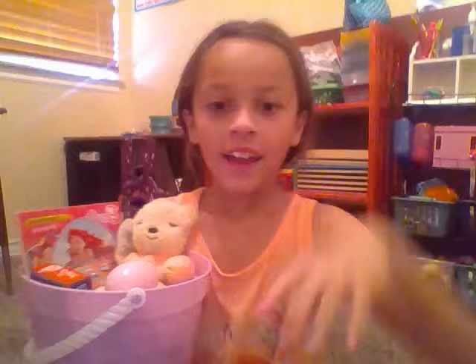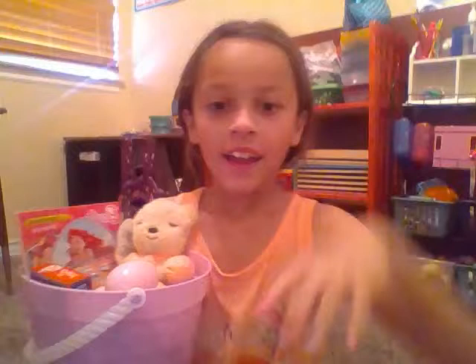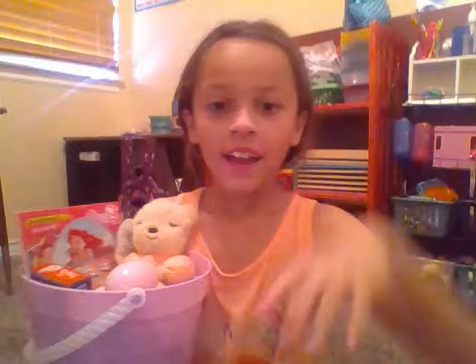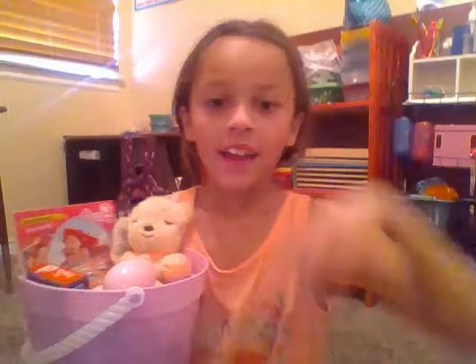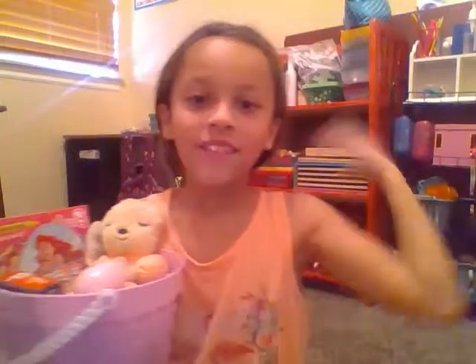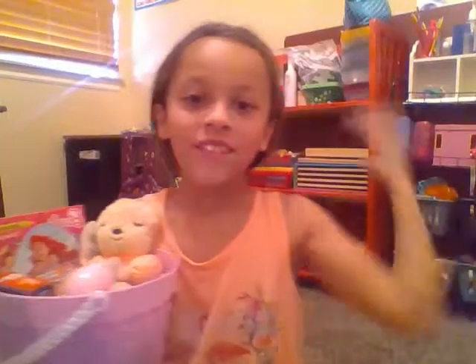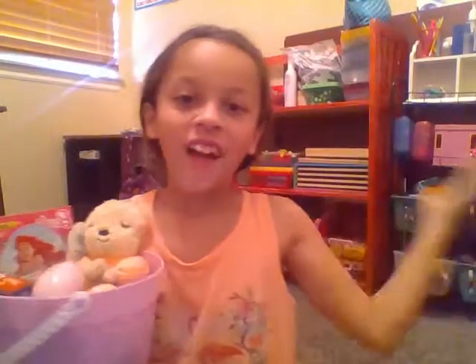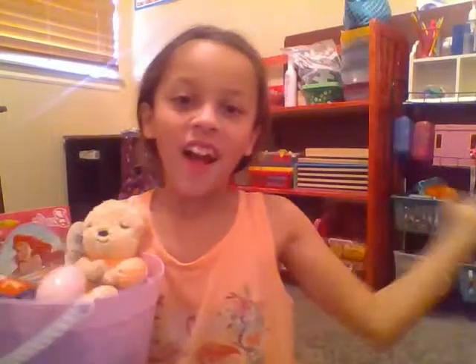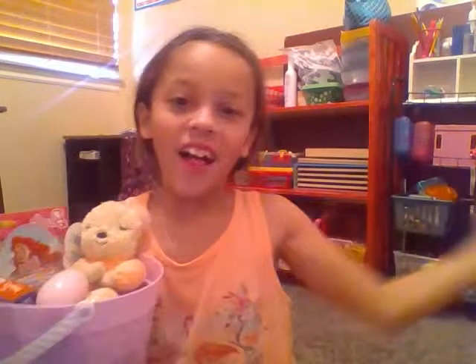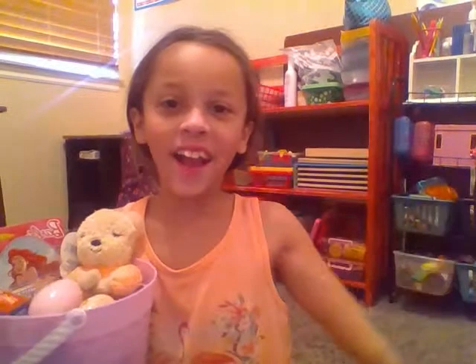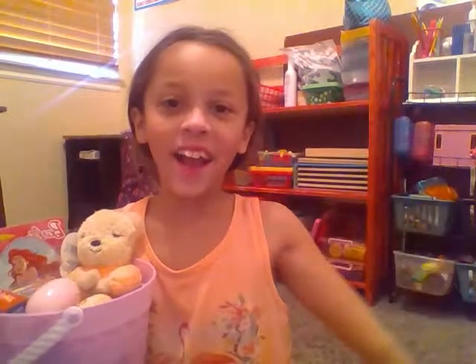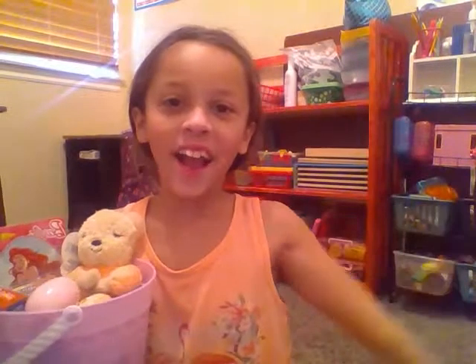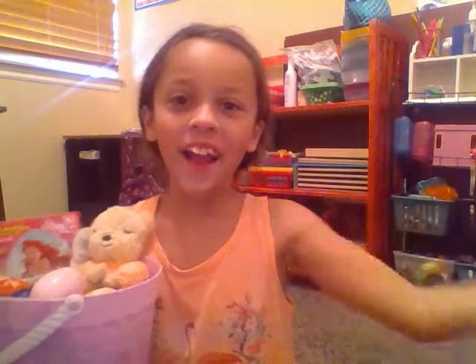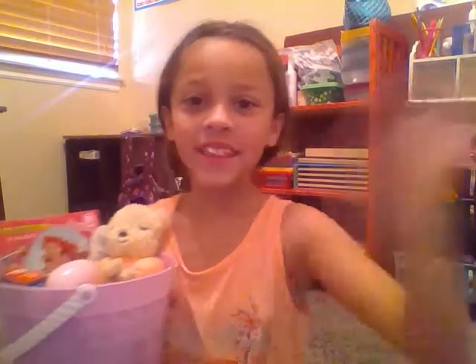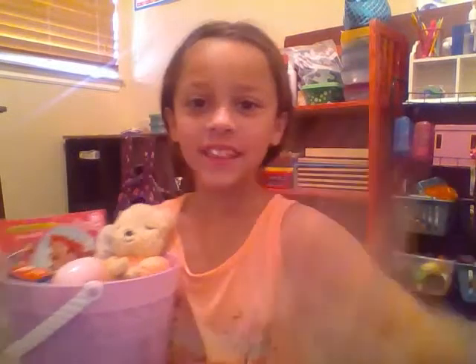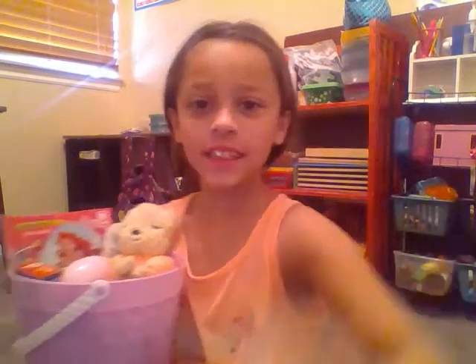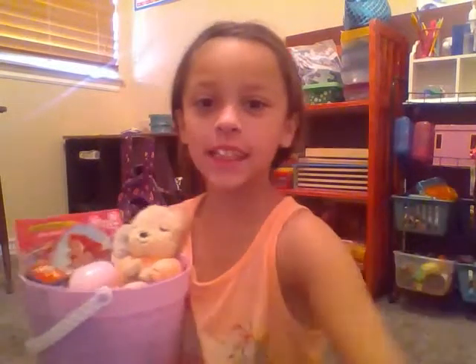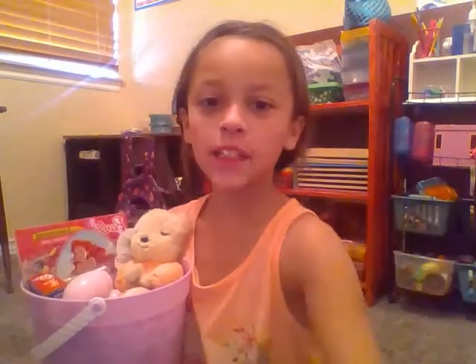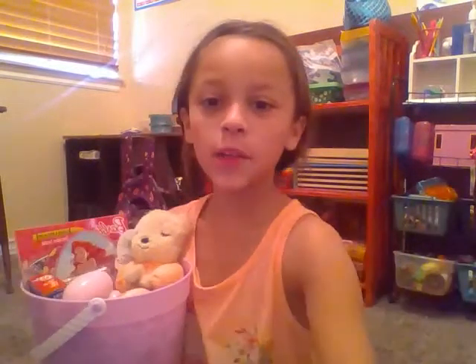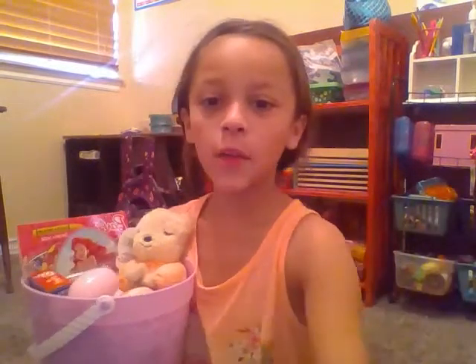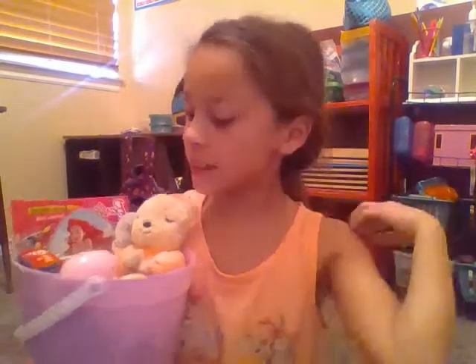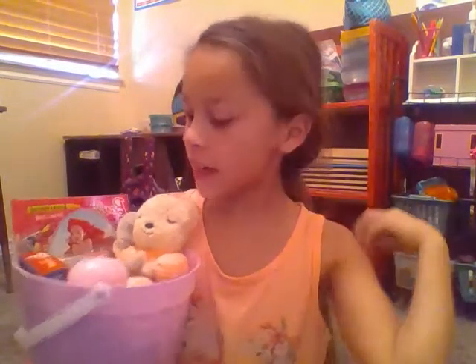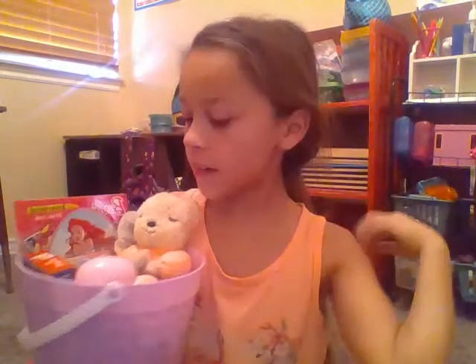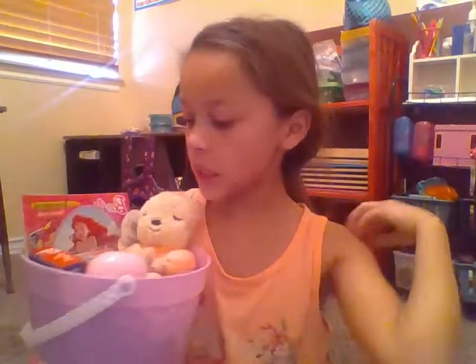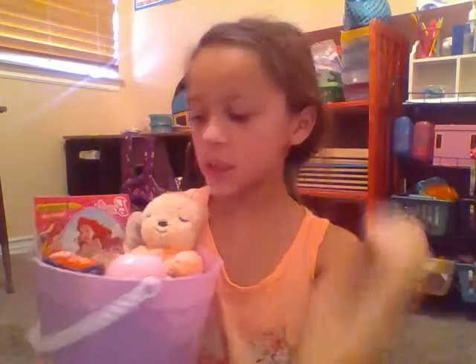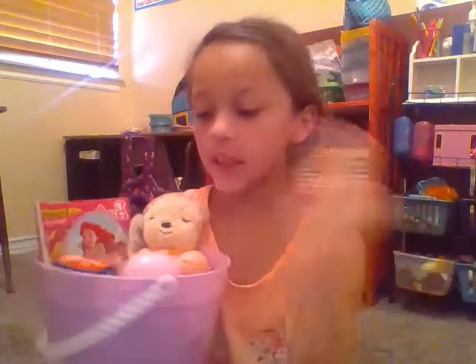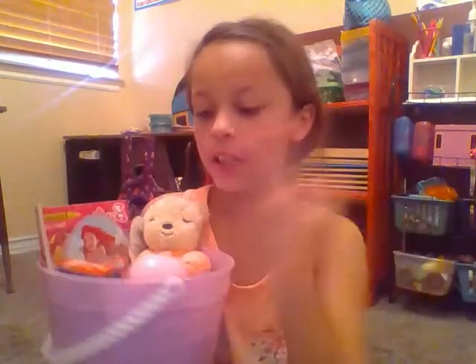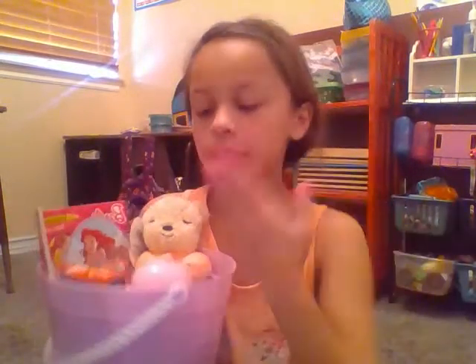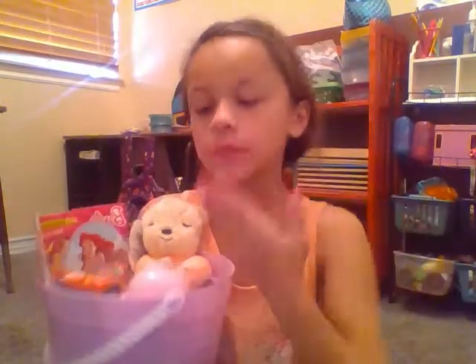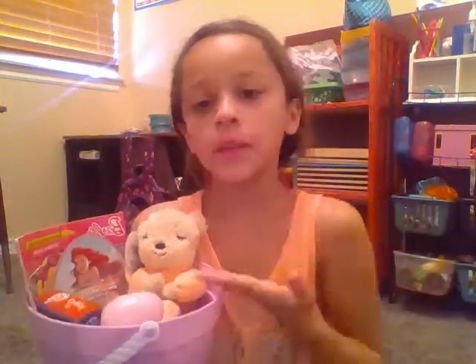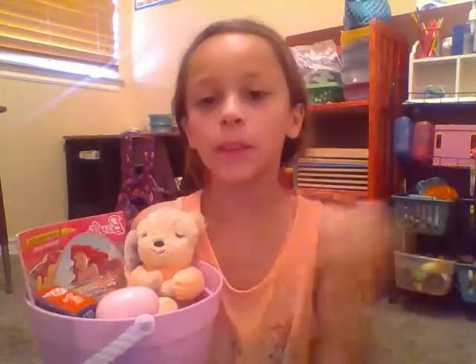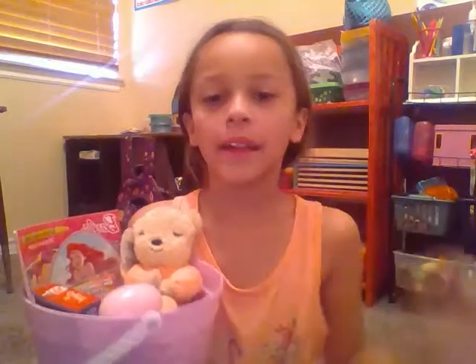Well hey guys, it's Easter morning and today I'm going to be showing you guys what's in my Easter basket.